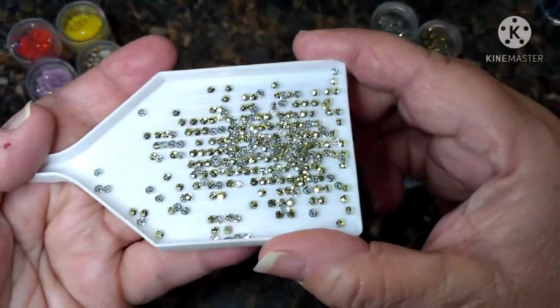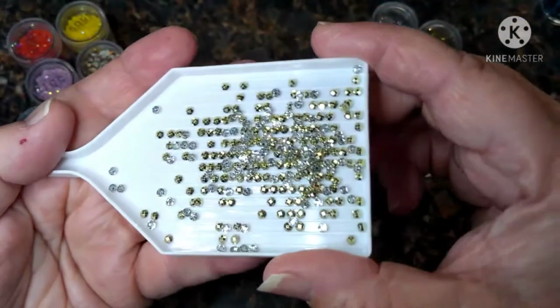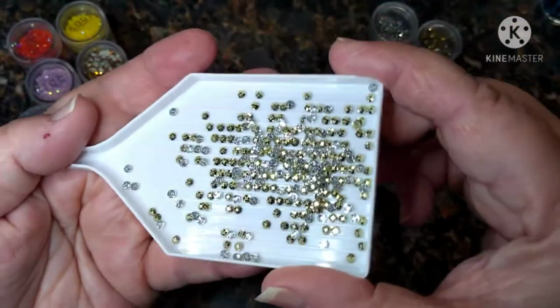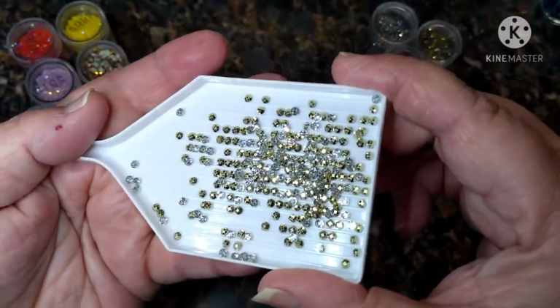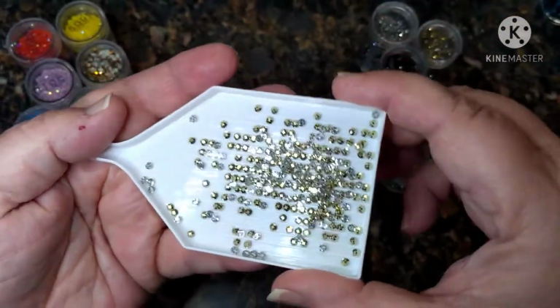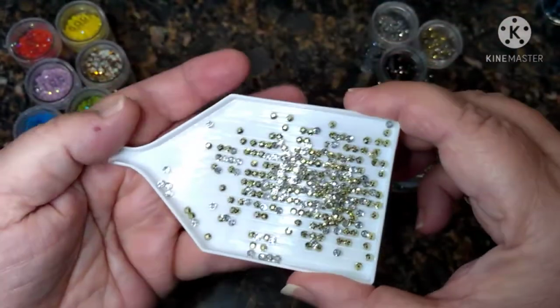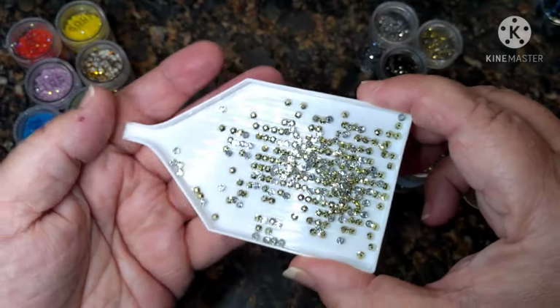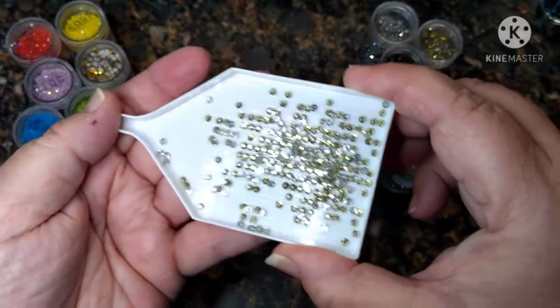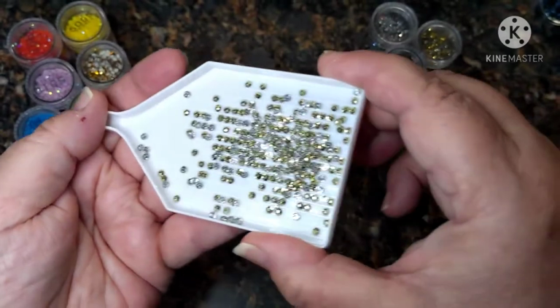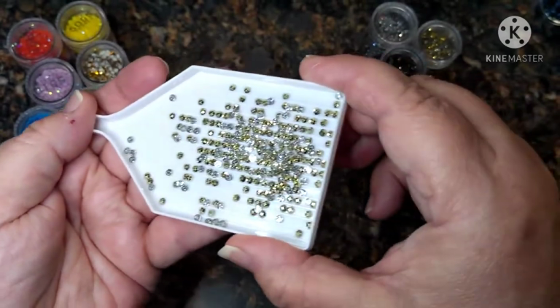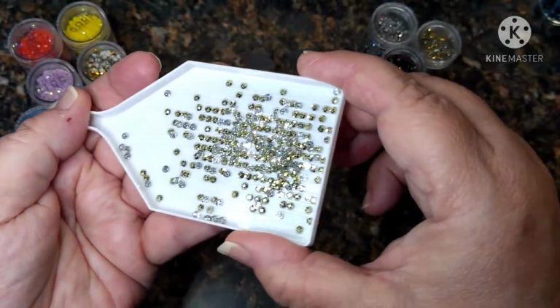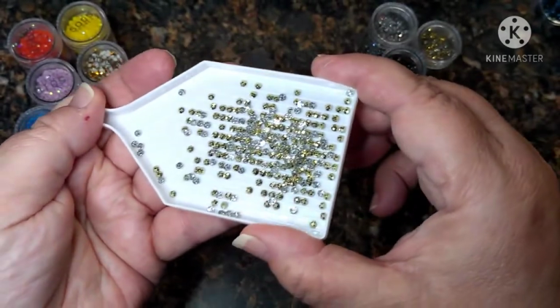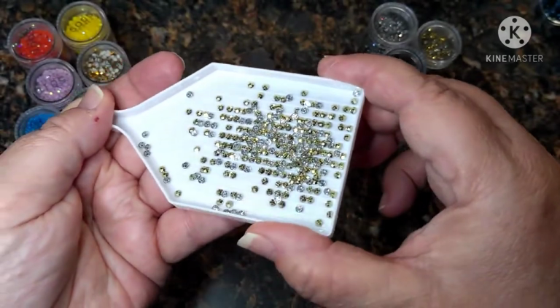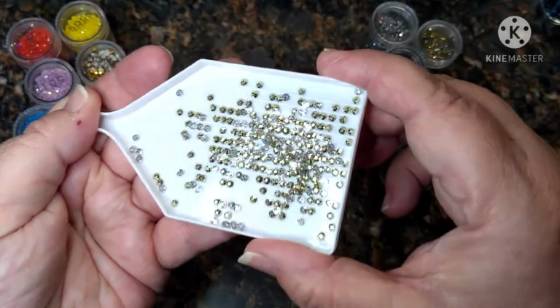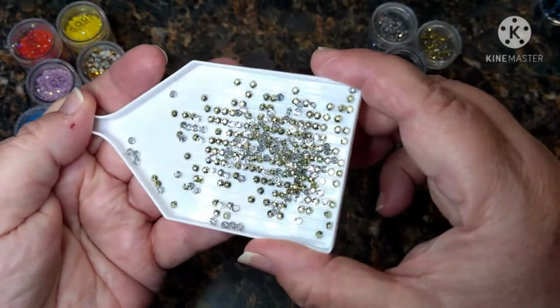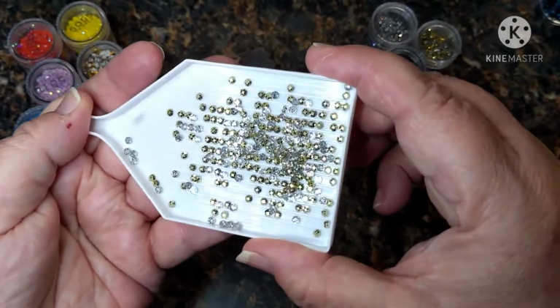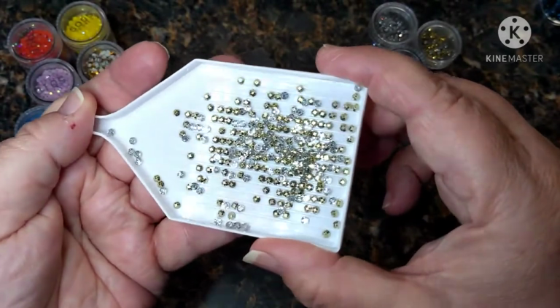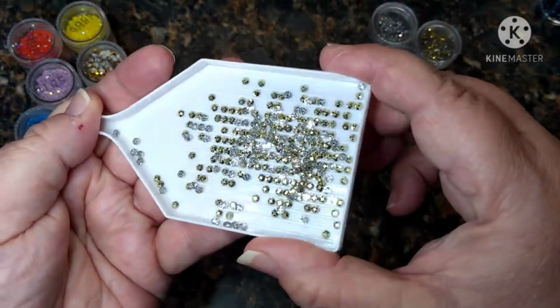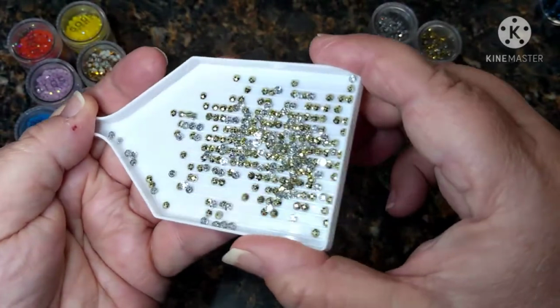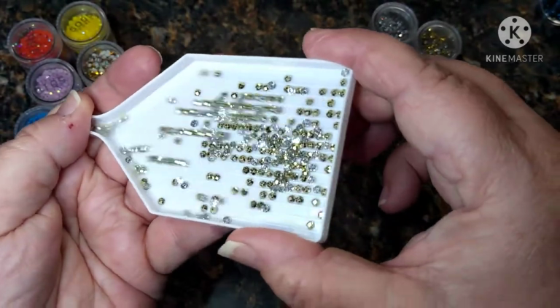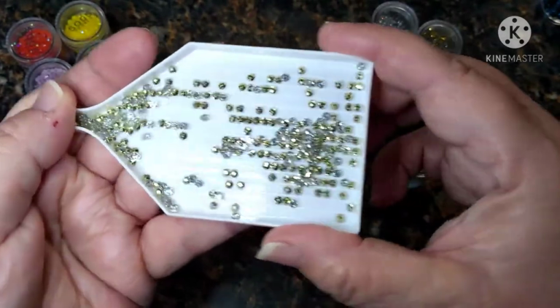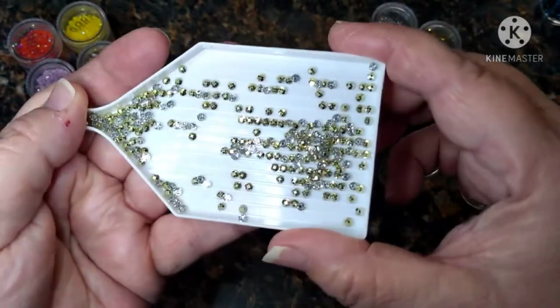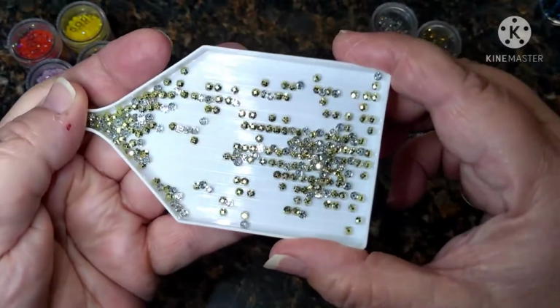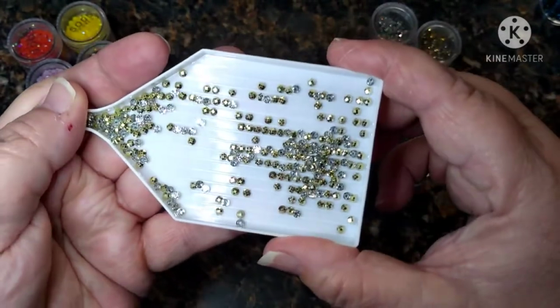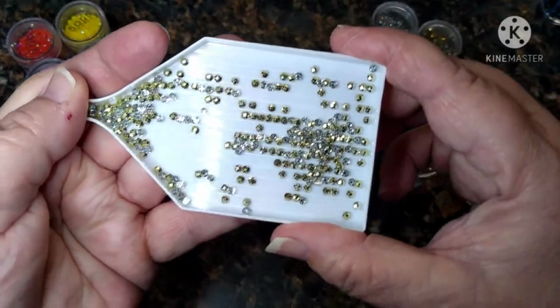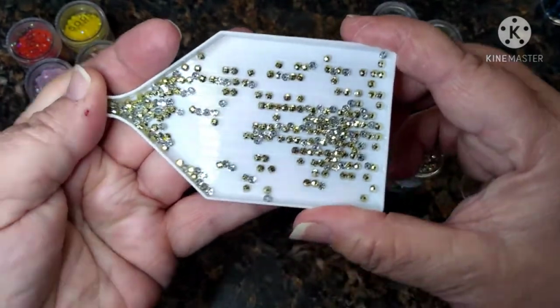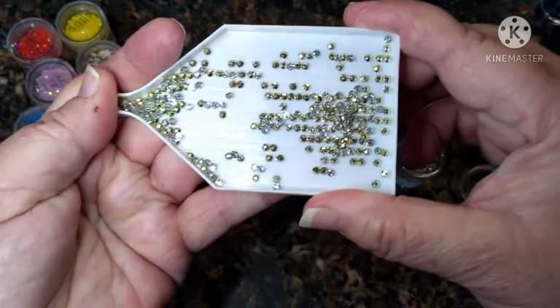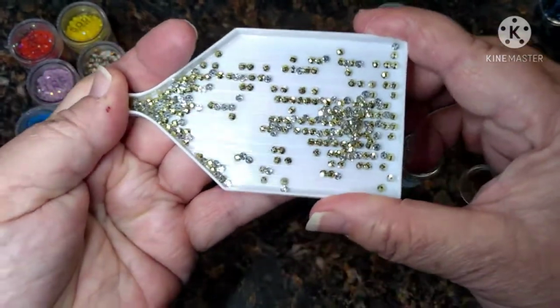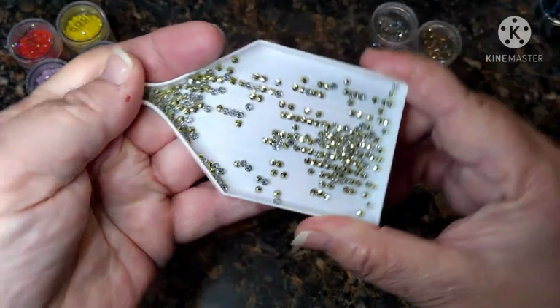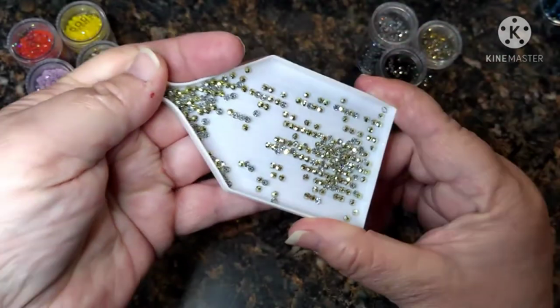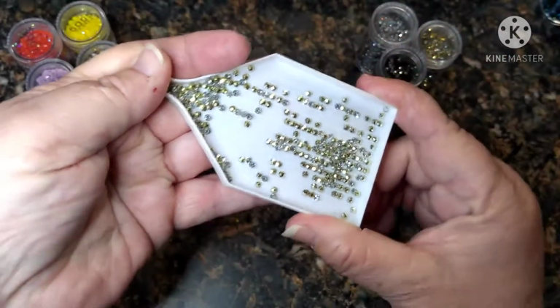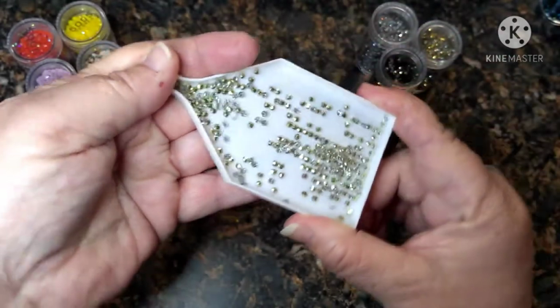I really hope y'all can see the shine on these because they are pretty.